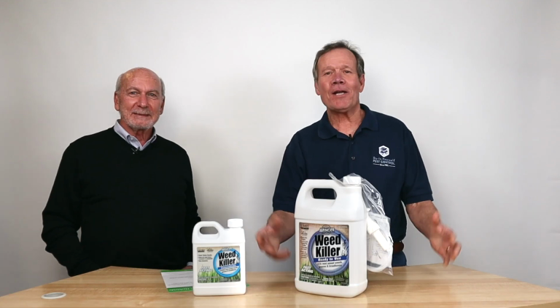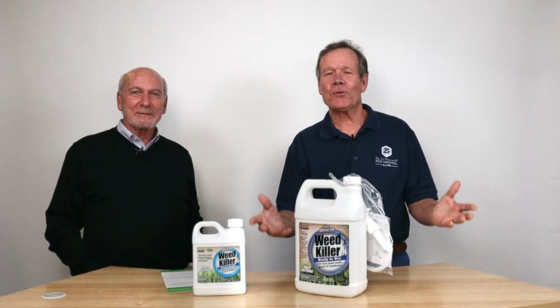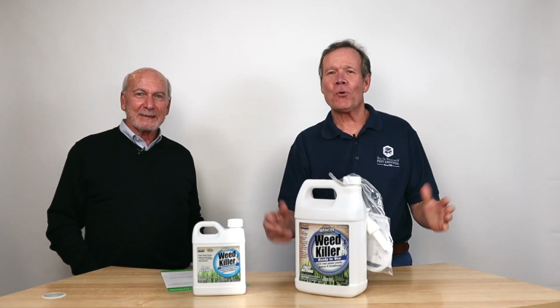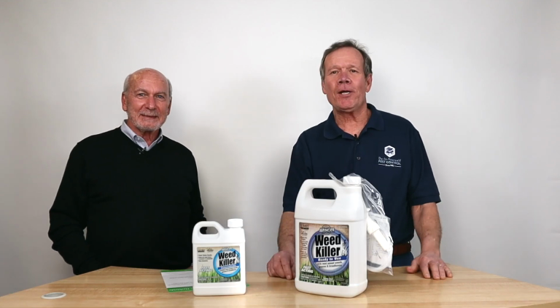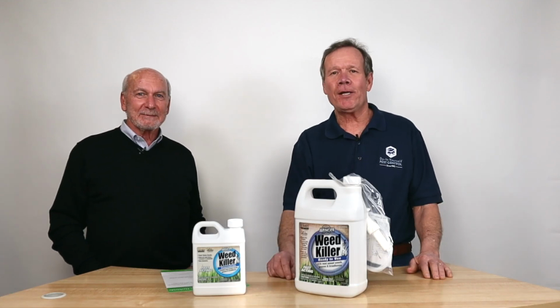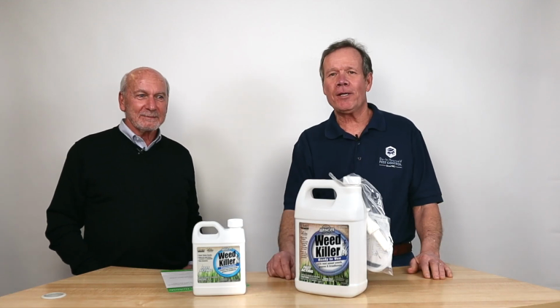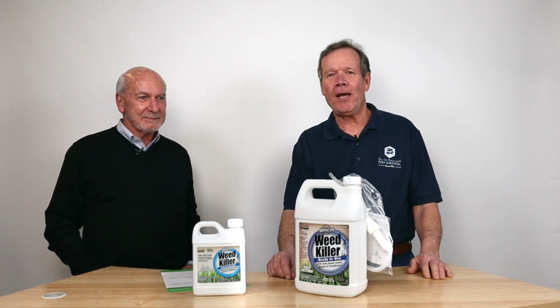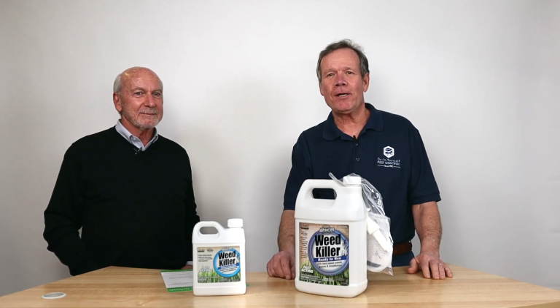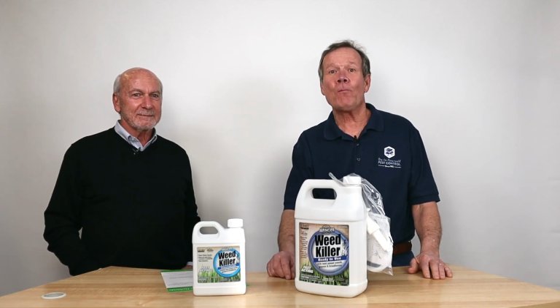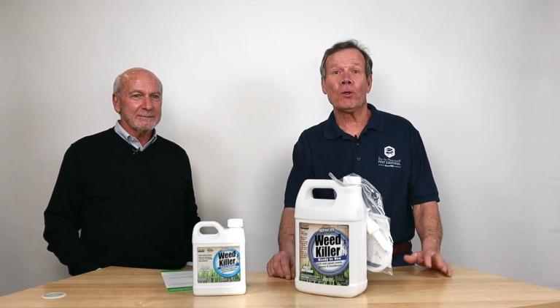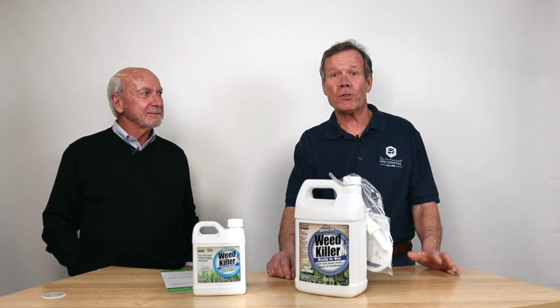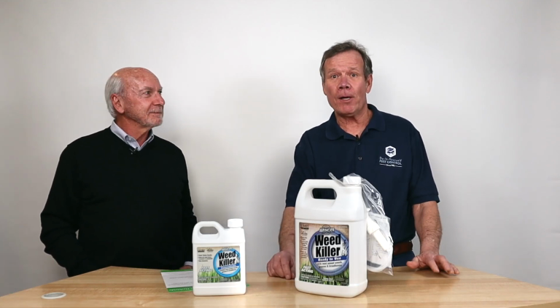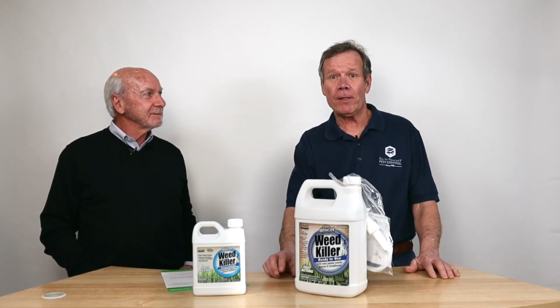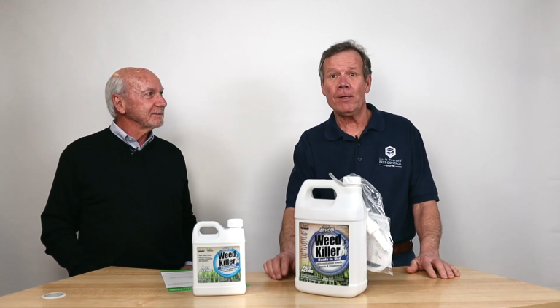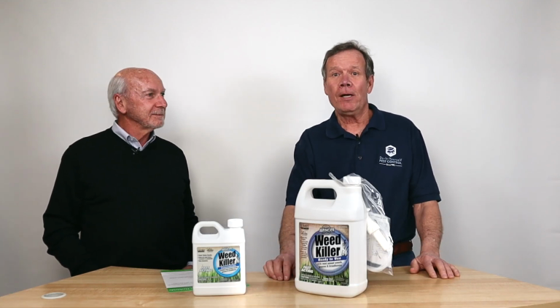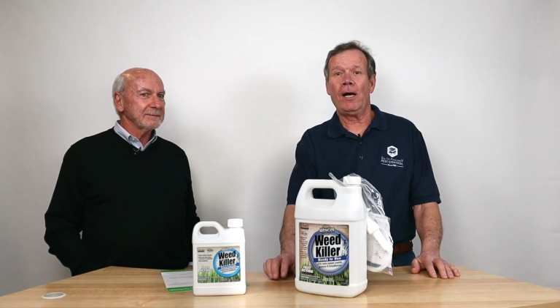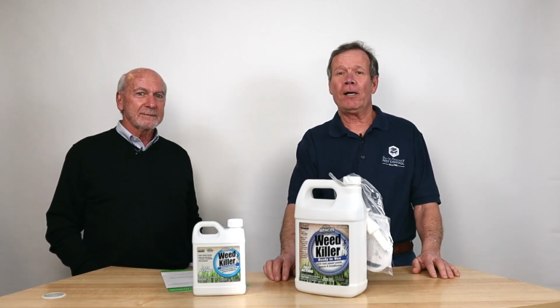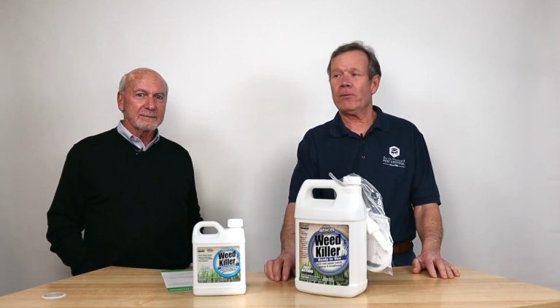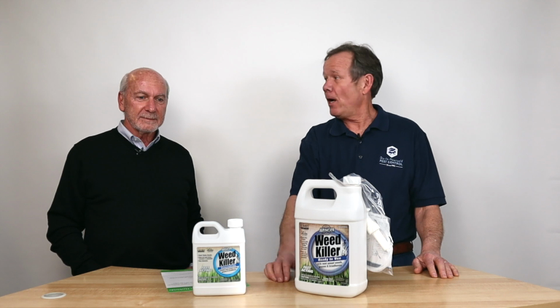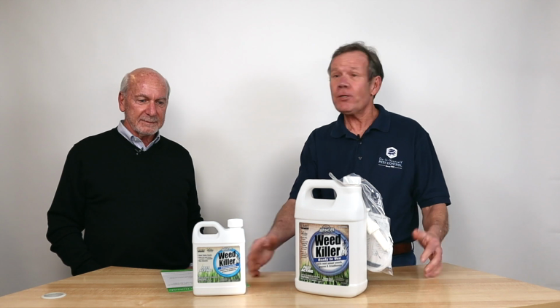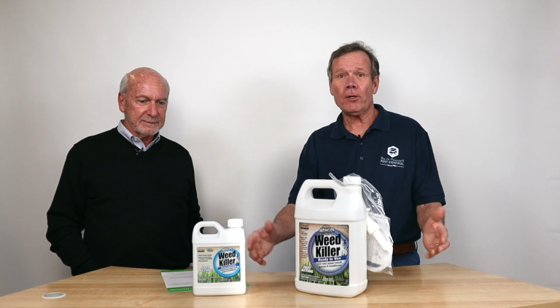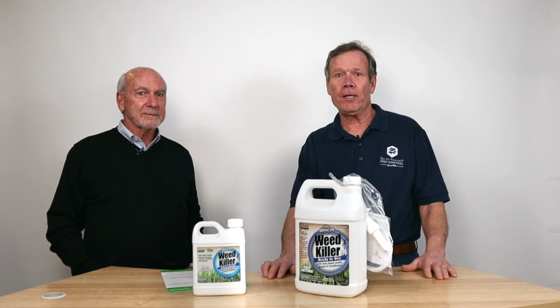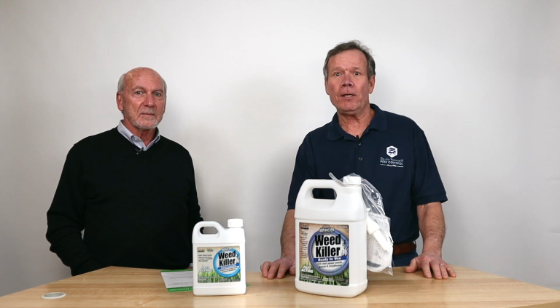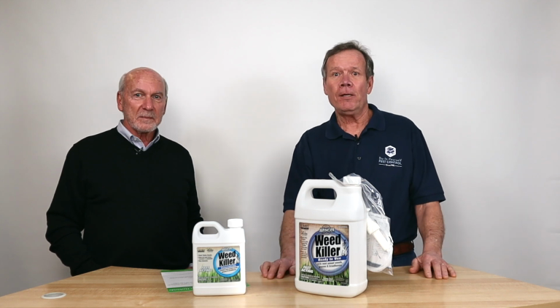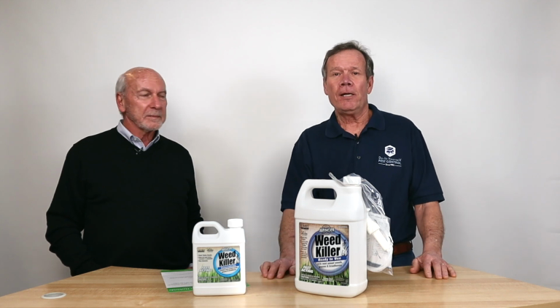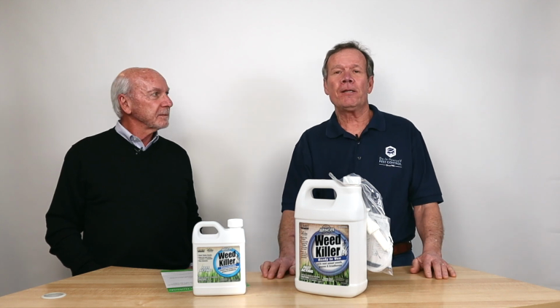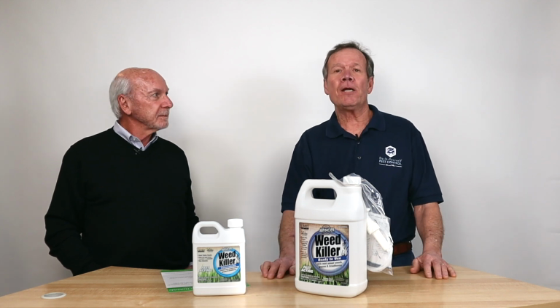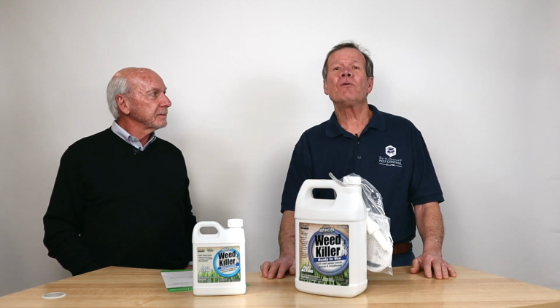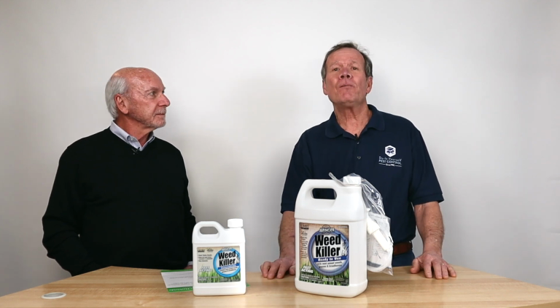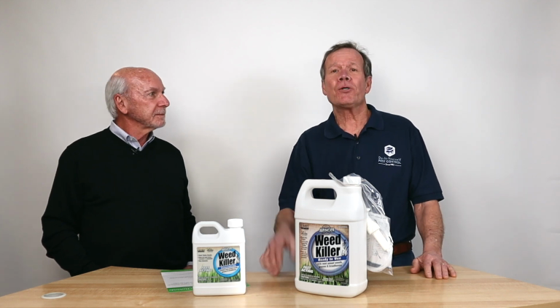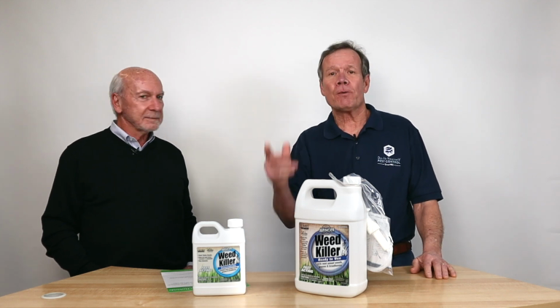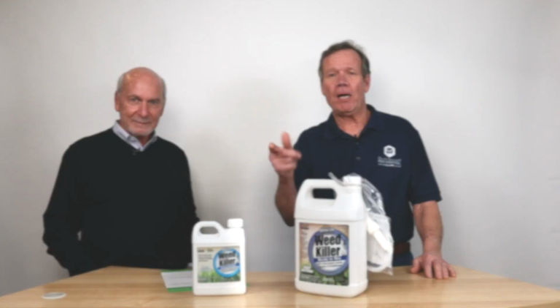Thanks for joining in today and hope you learned something. I certainly did. Thank you very much. Bye.